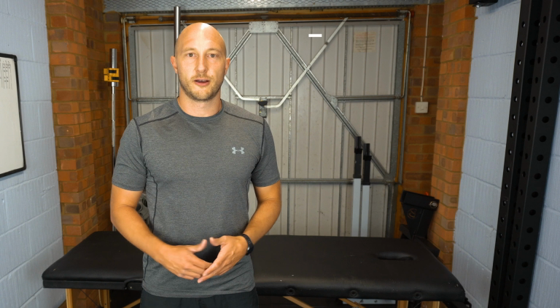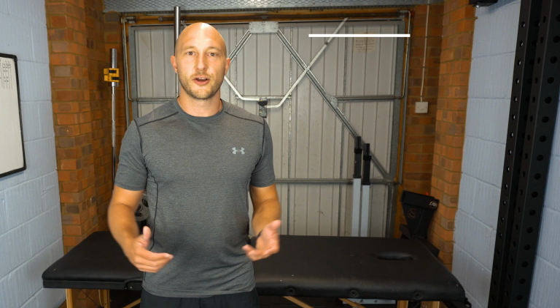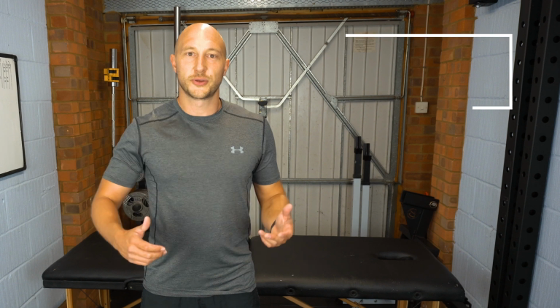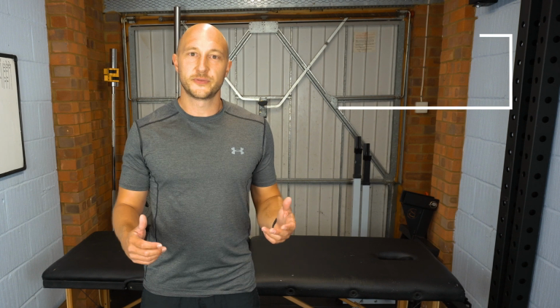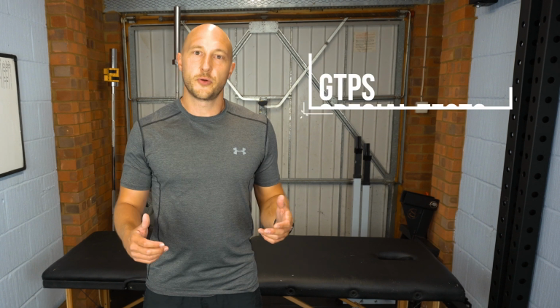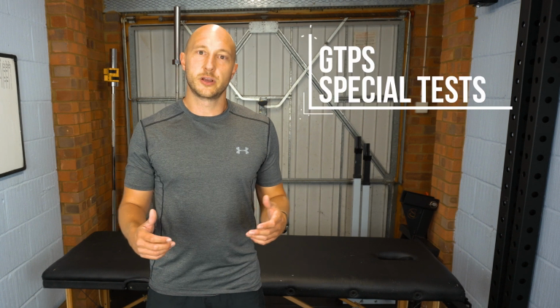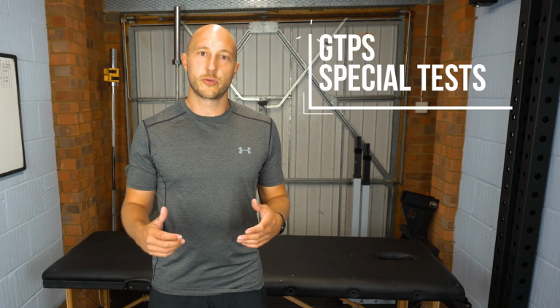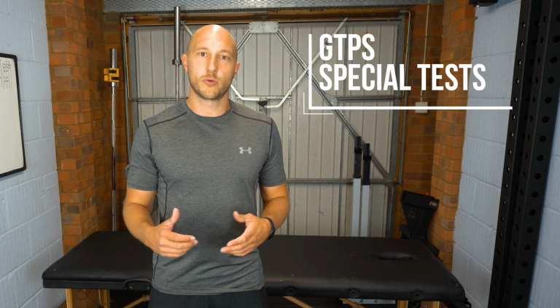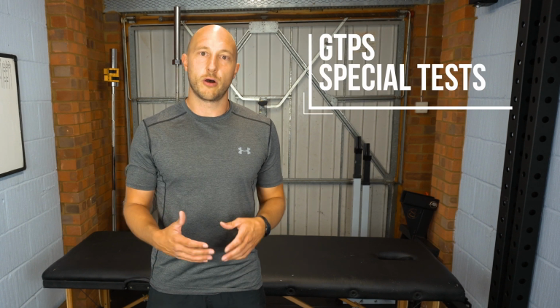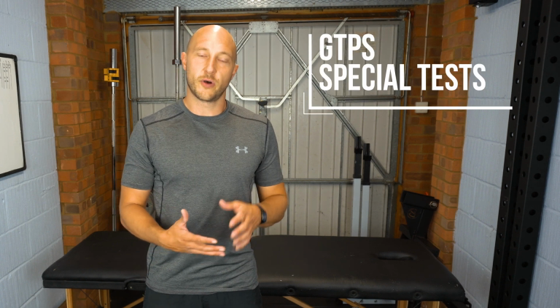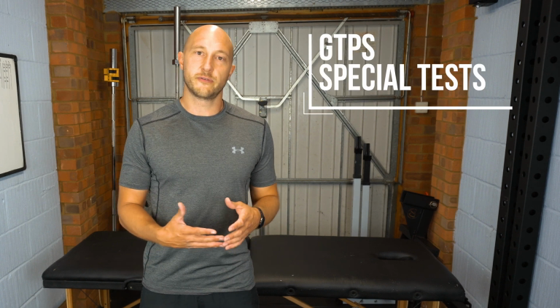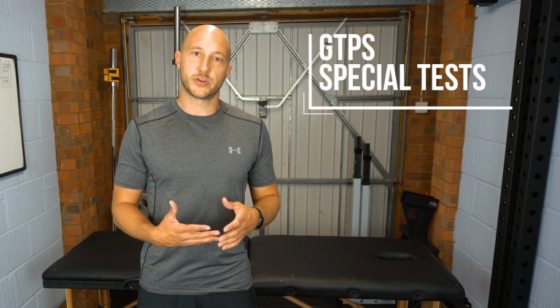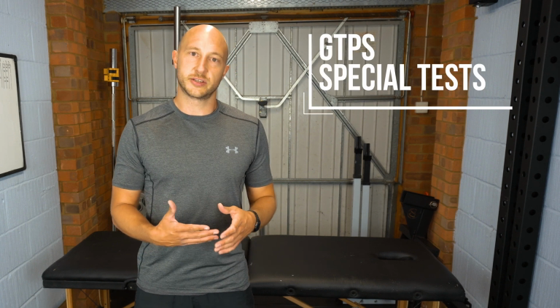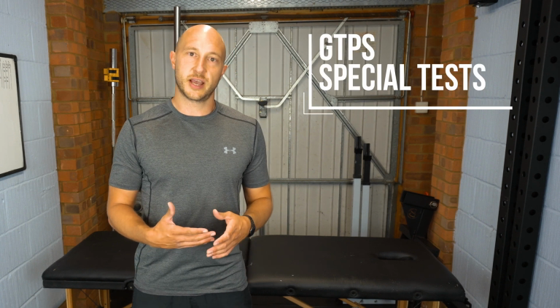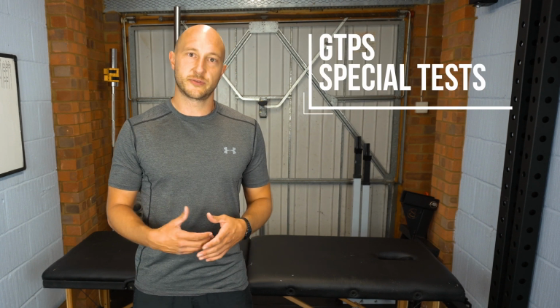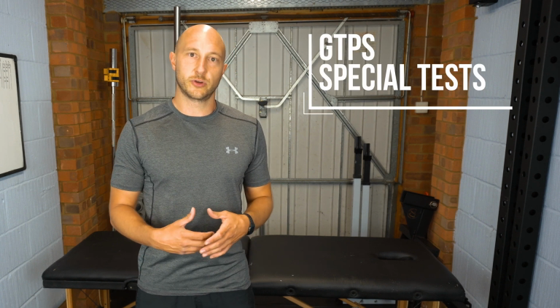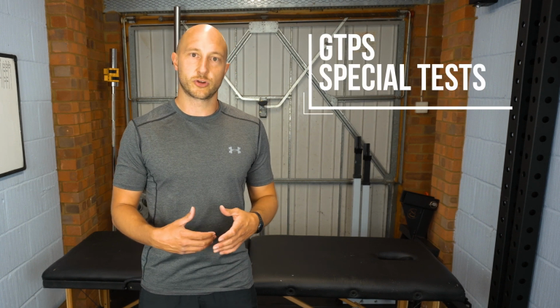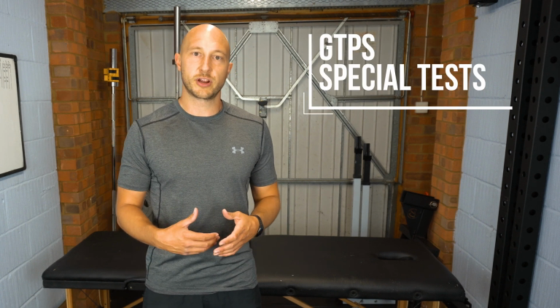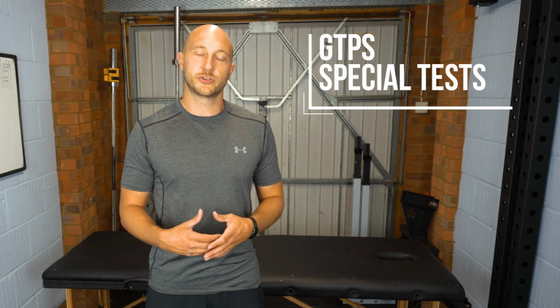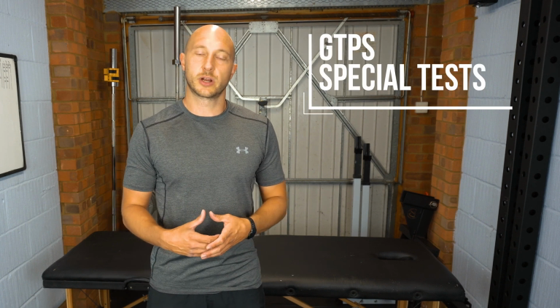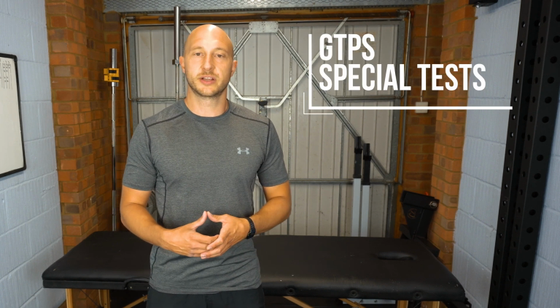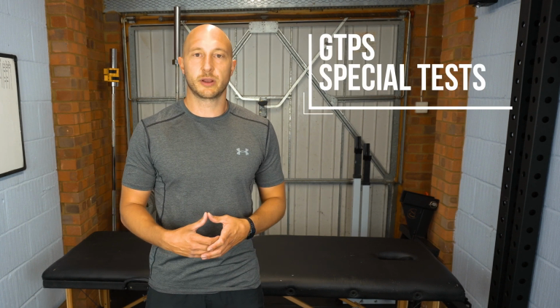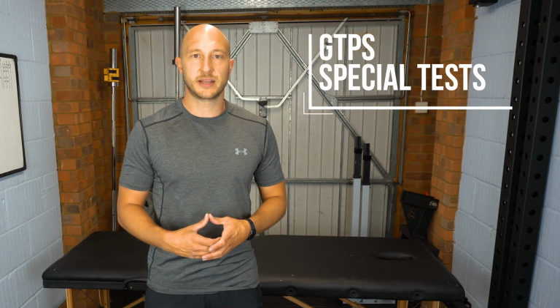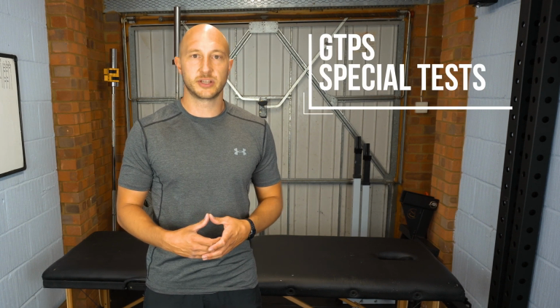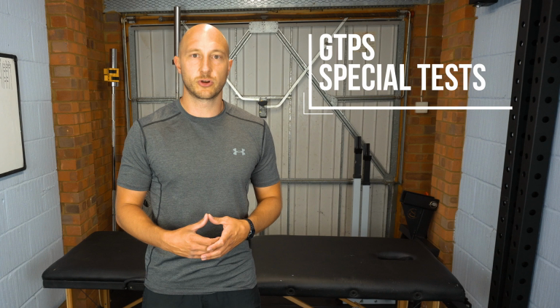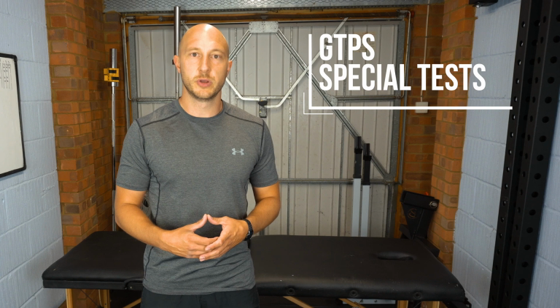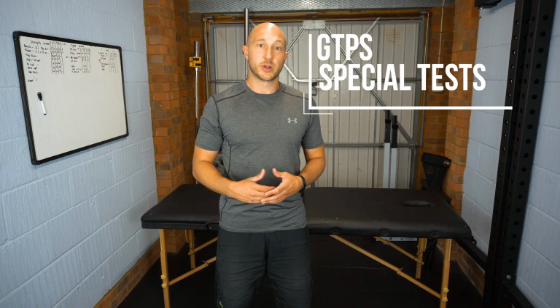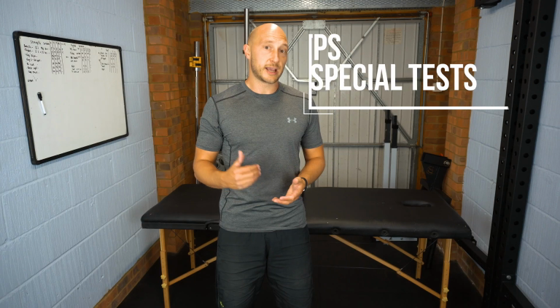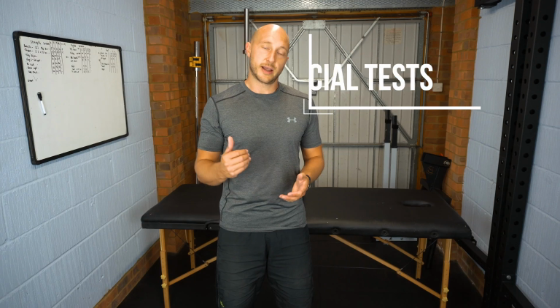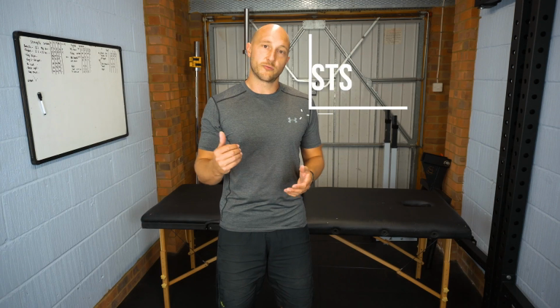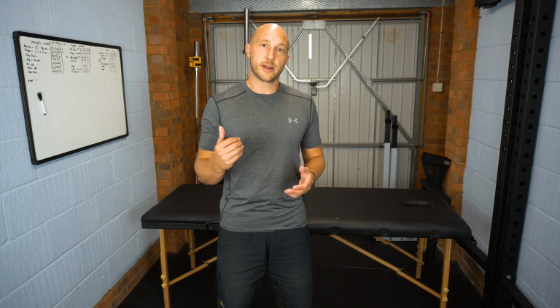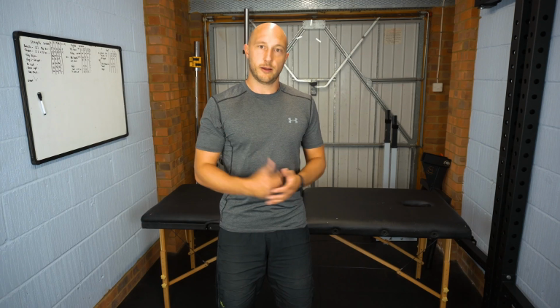Hi guys, so in this video we're going to go through our five objective tests for greater trochanteric pain syndrome. So we're going to get cracking right now.